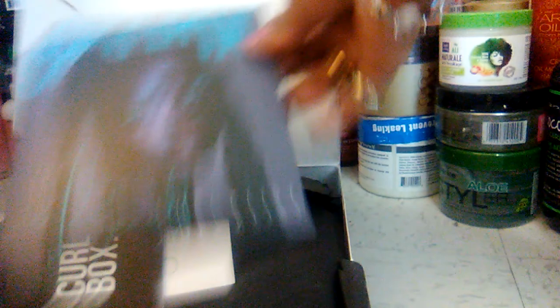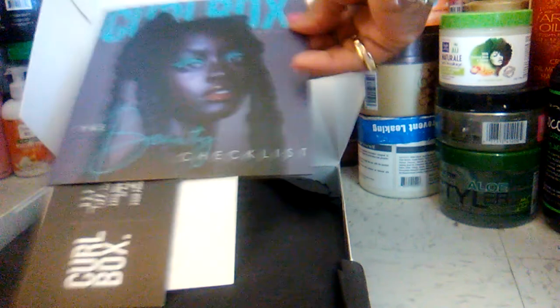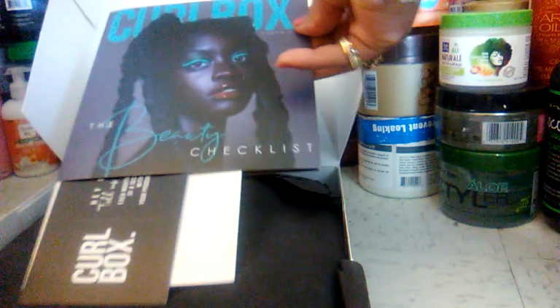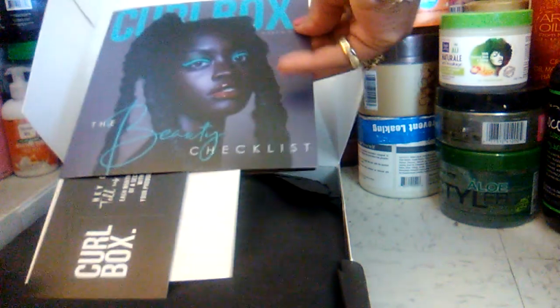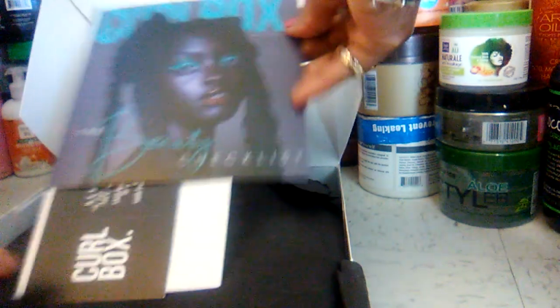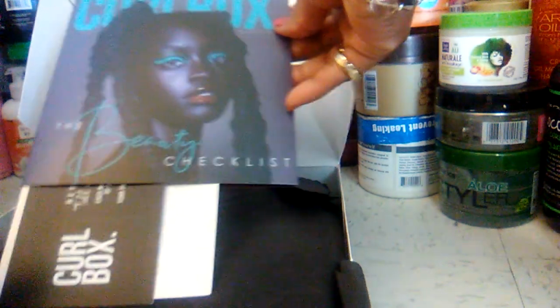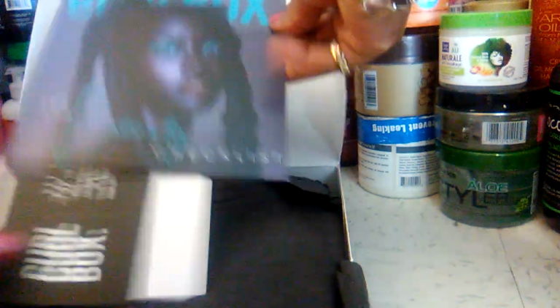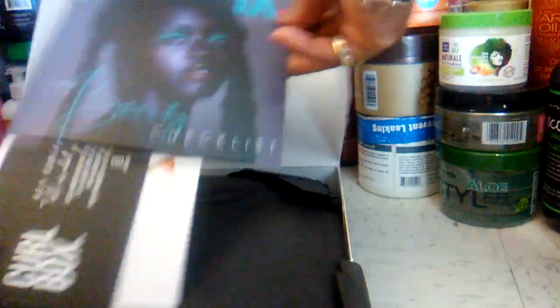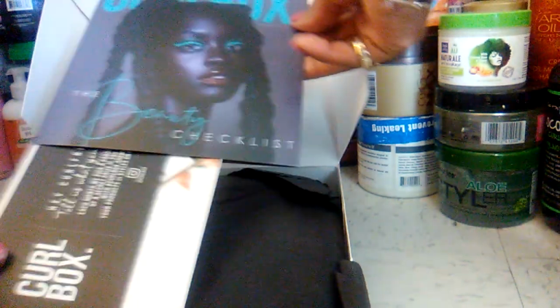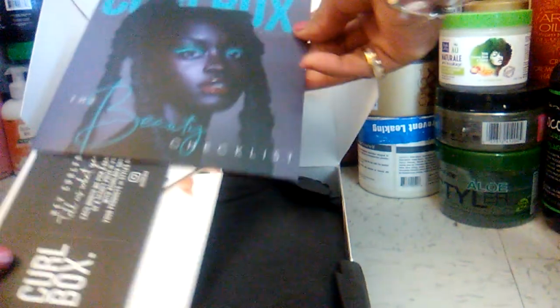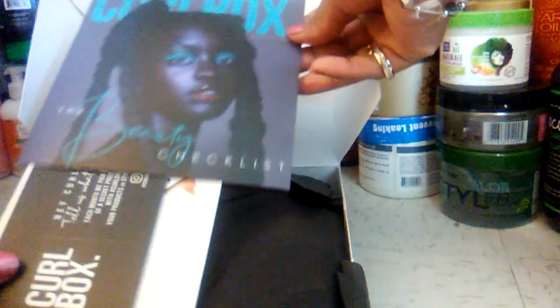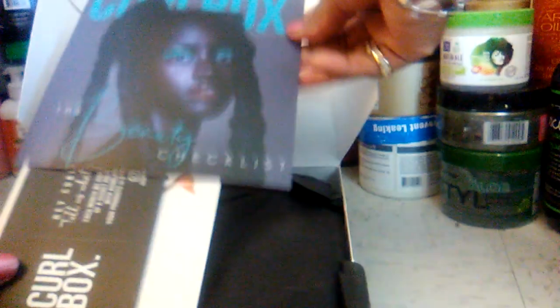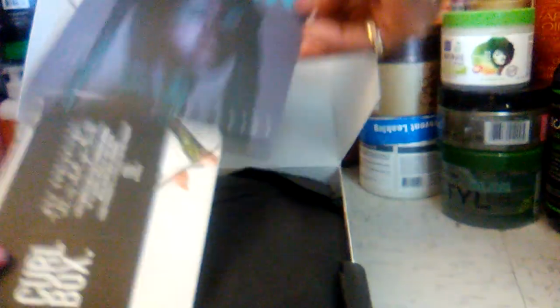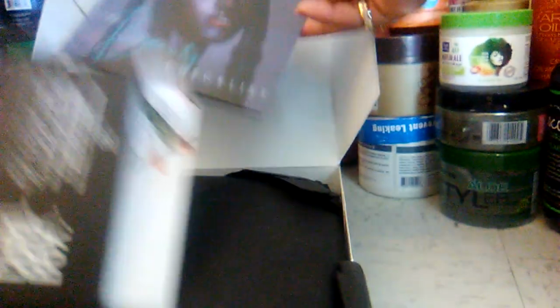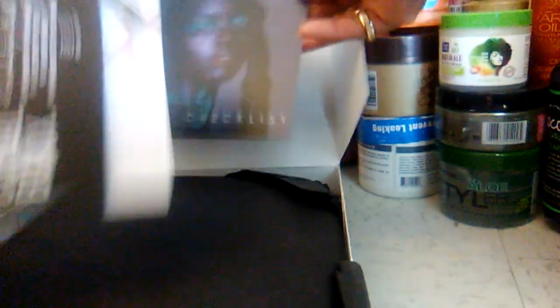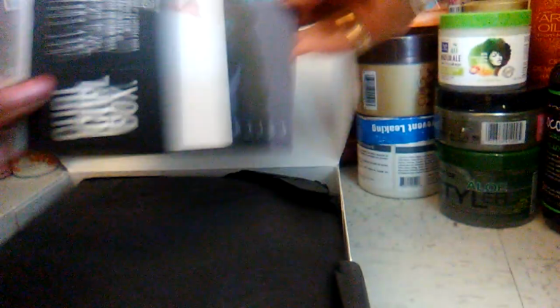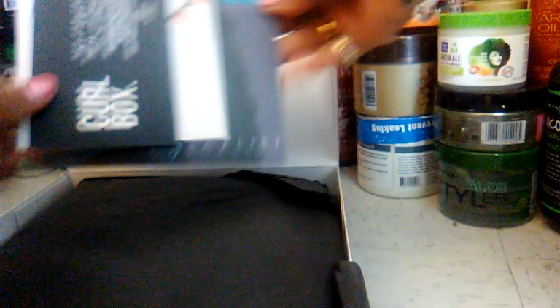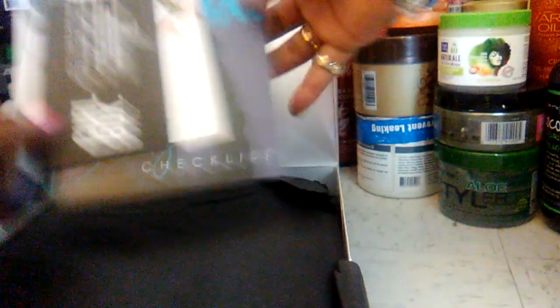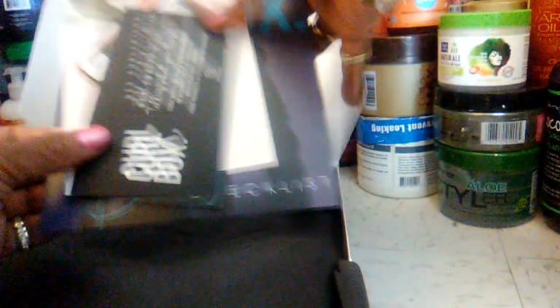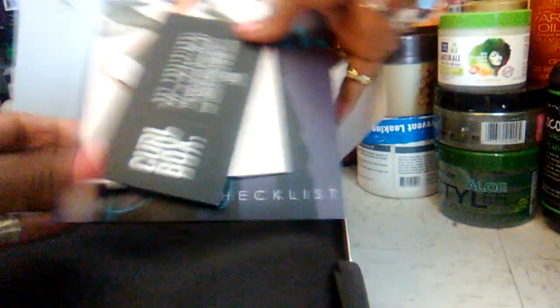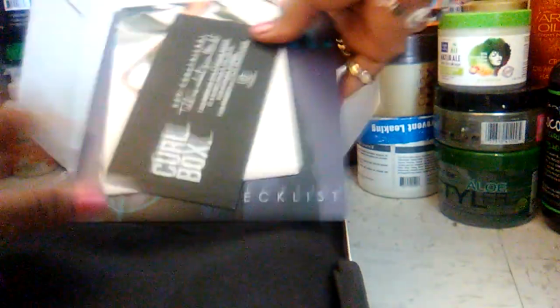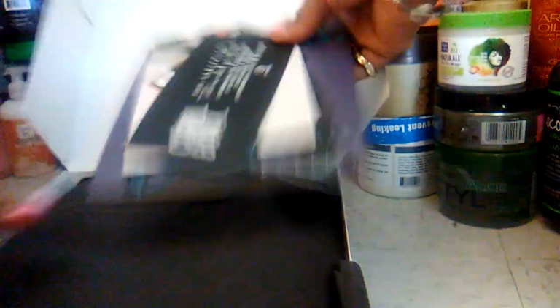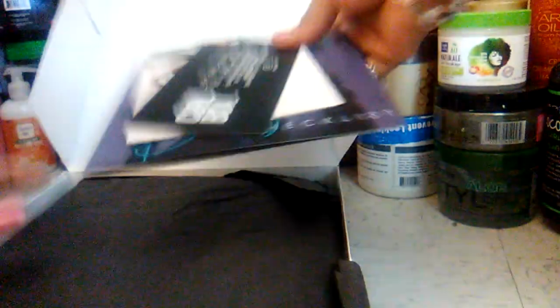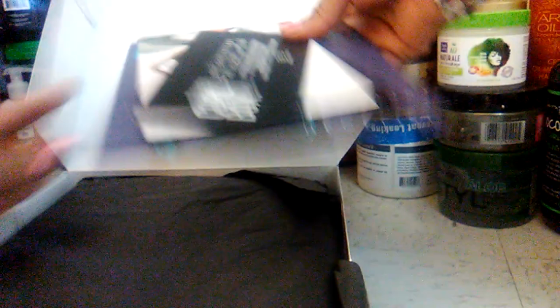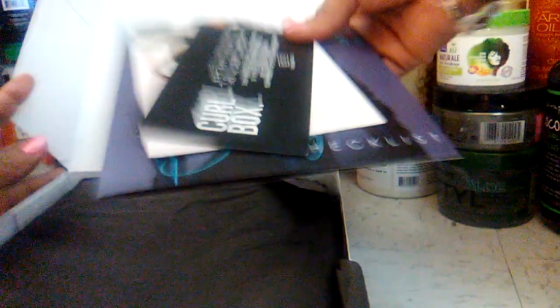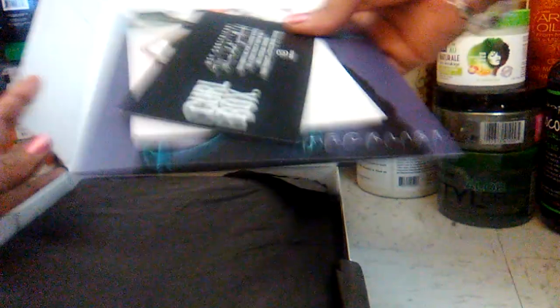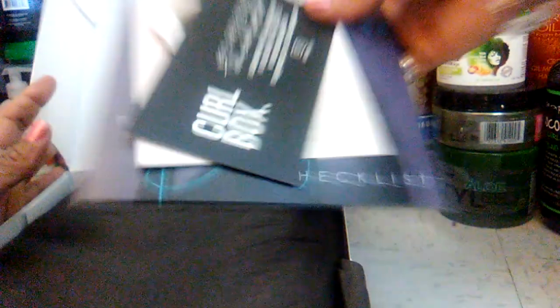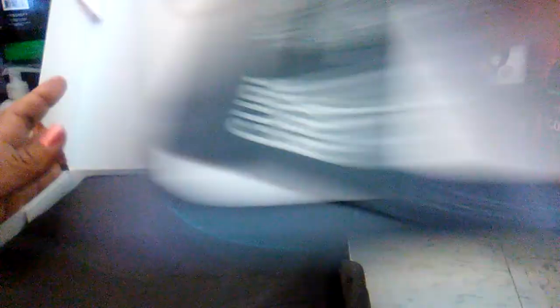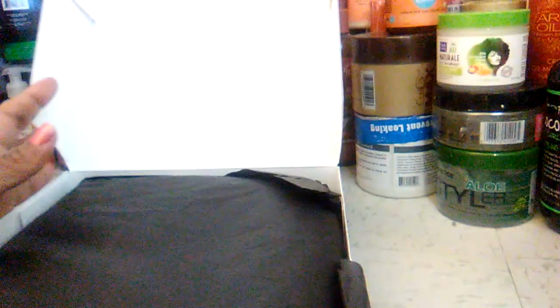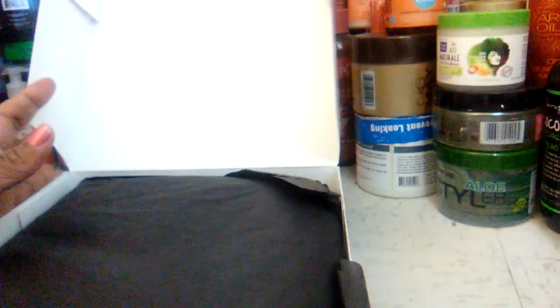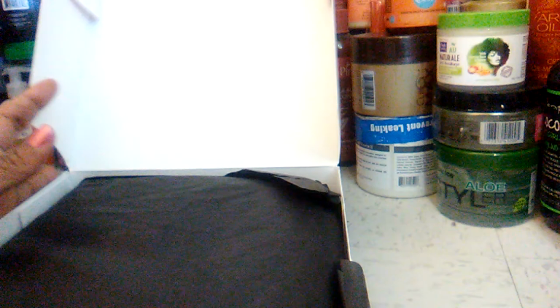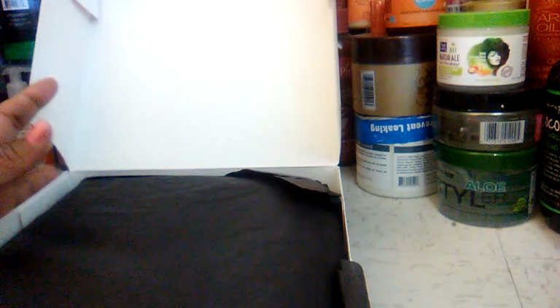This is a lovely model. And, of course, the coupons. But I always come to see the products.